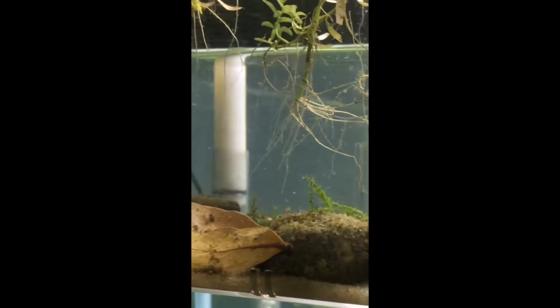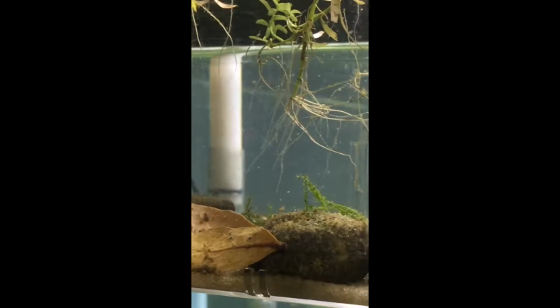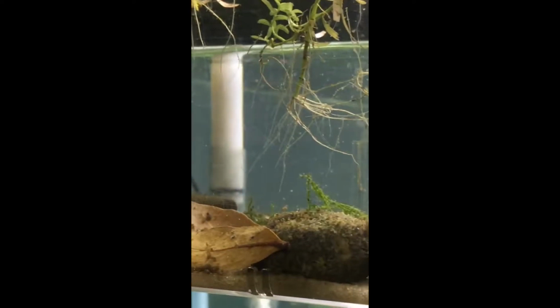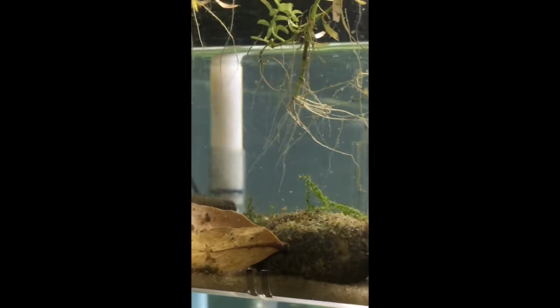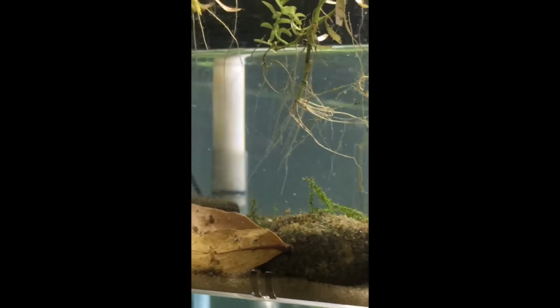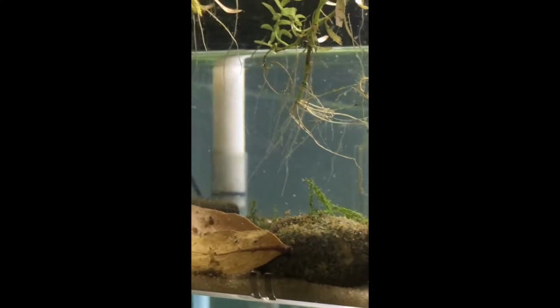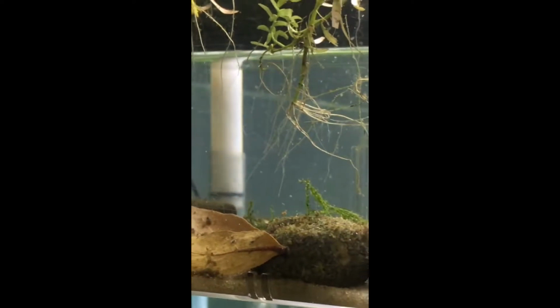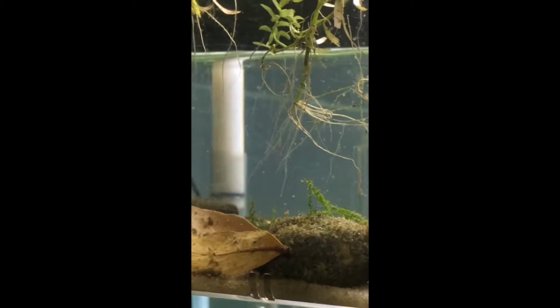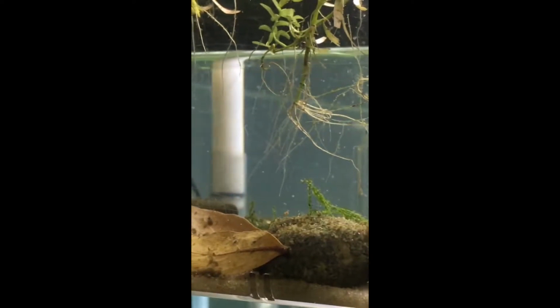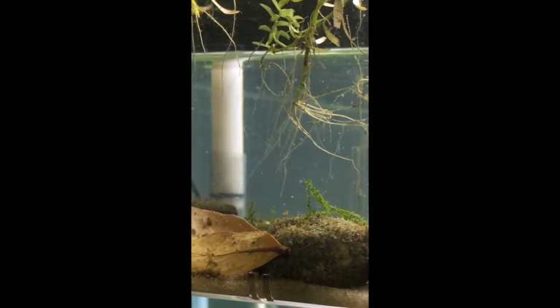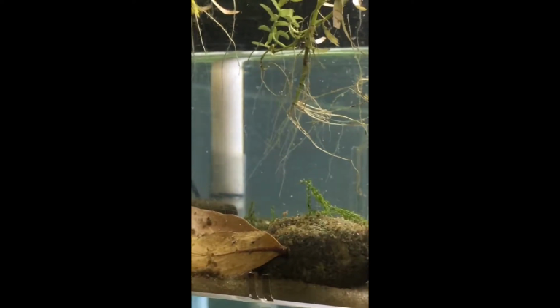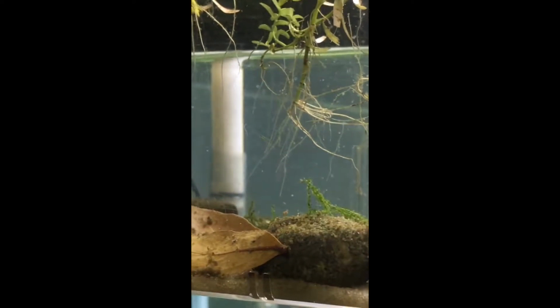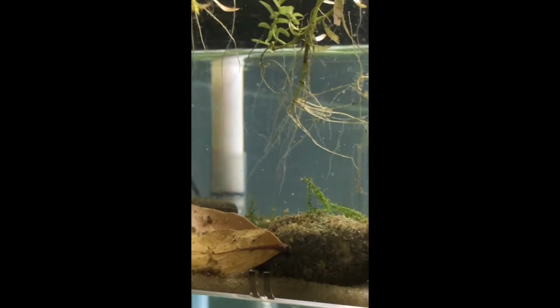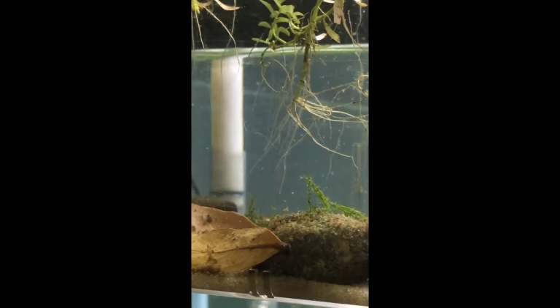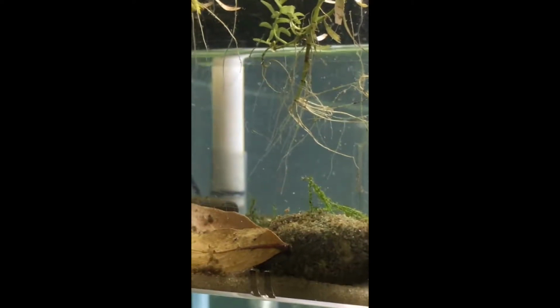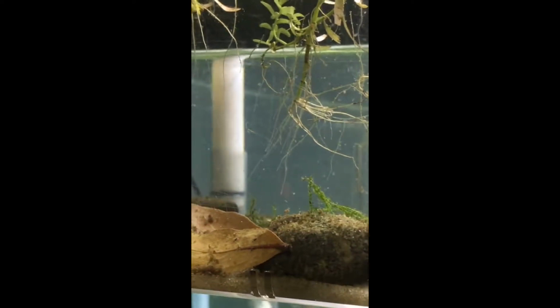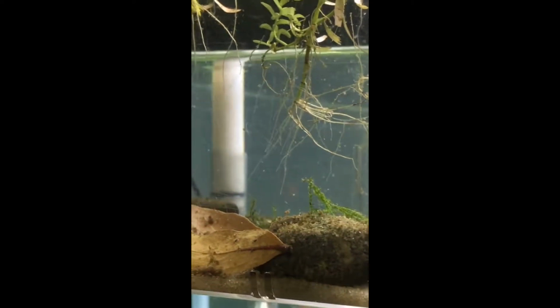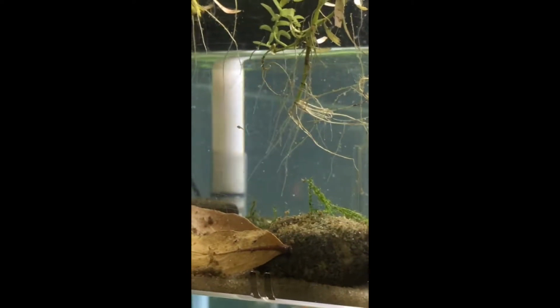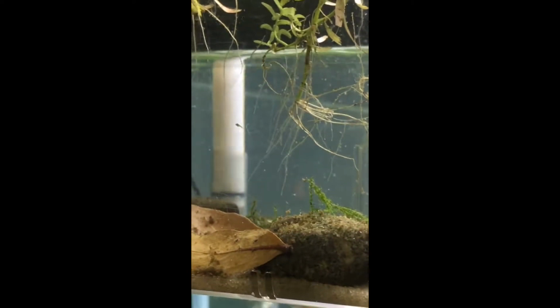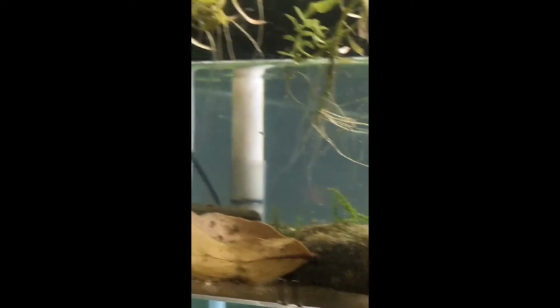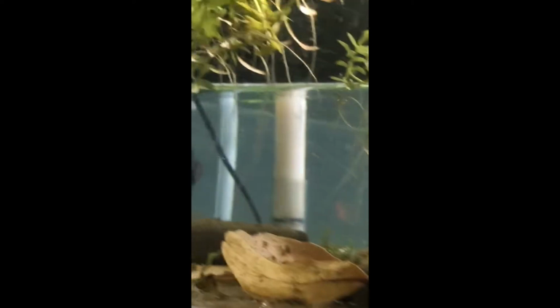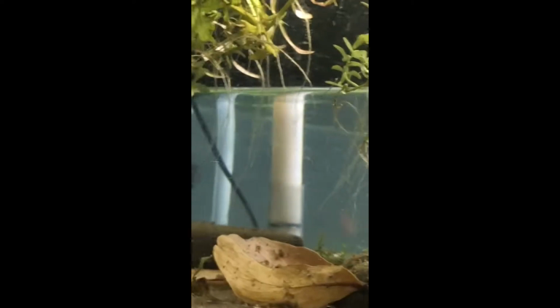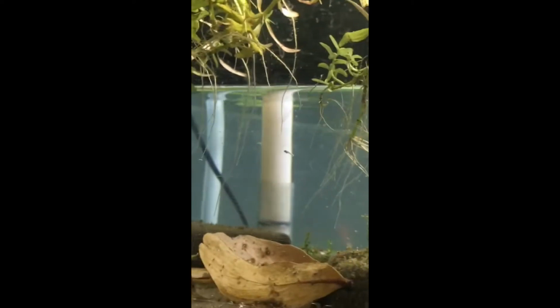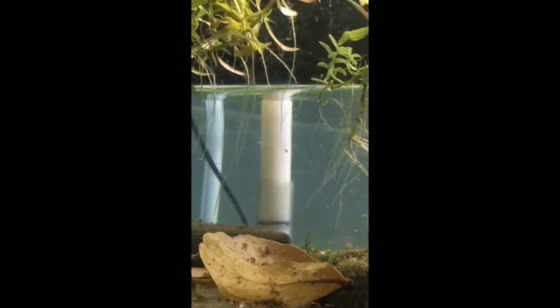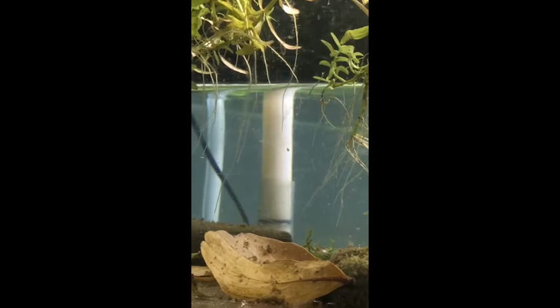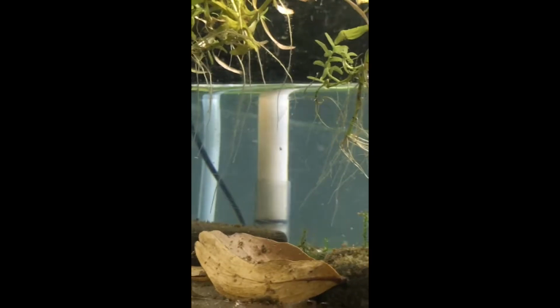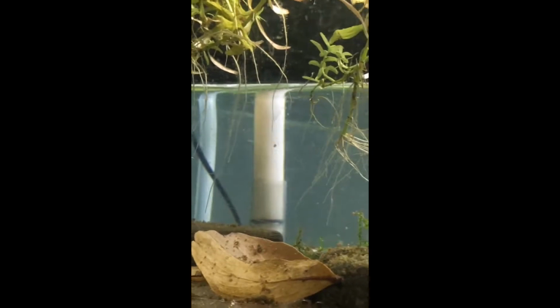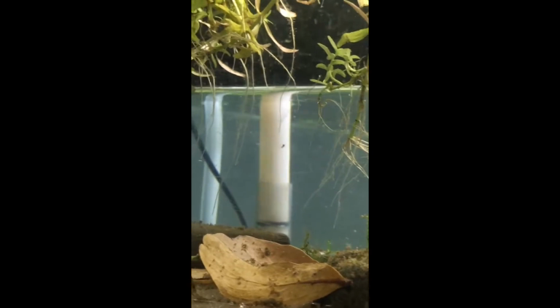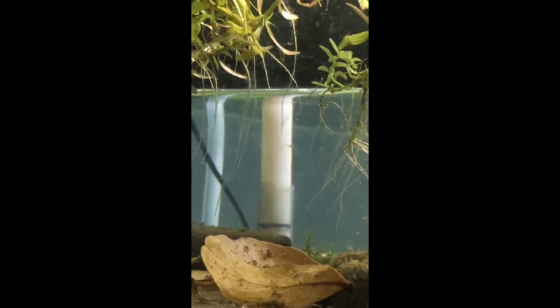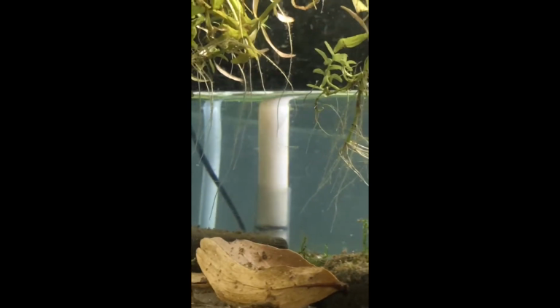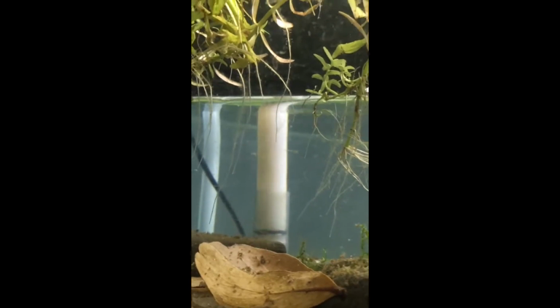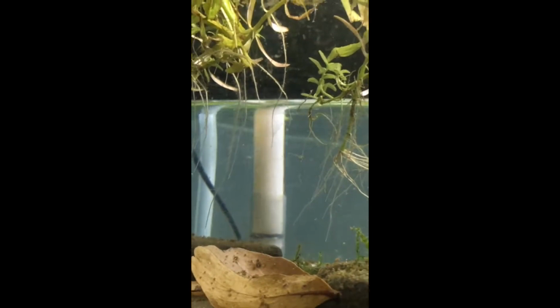Hi all, Loves and Fishes here, and what you're seeing is a lone baby swordtail.